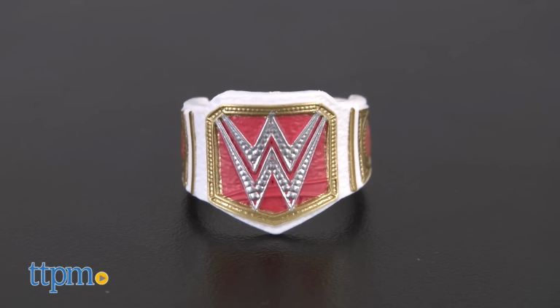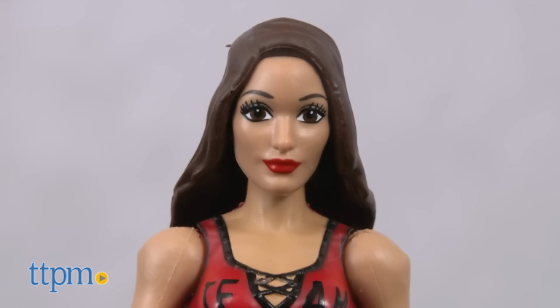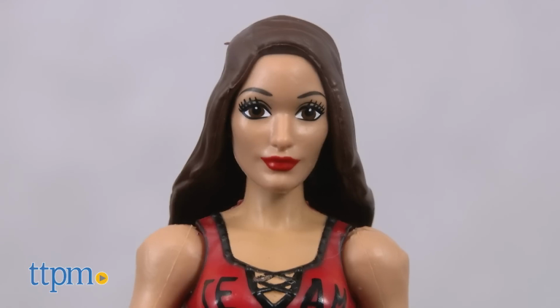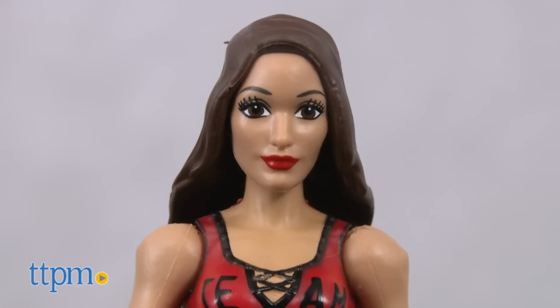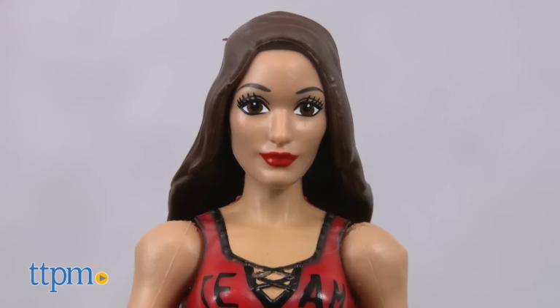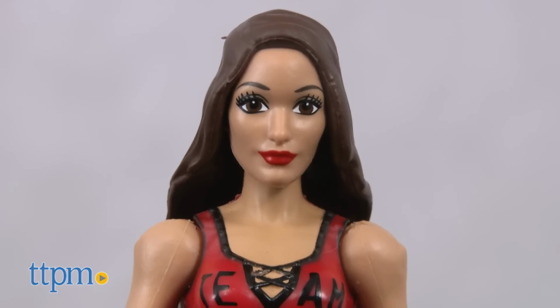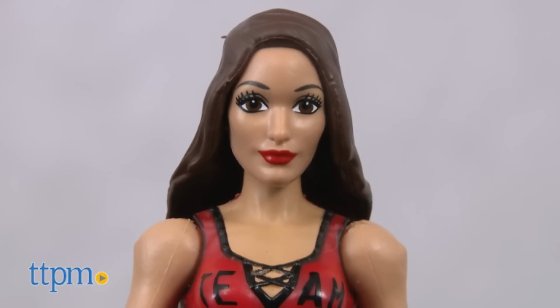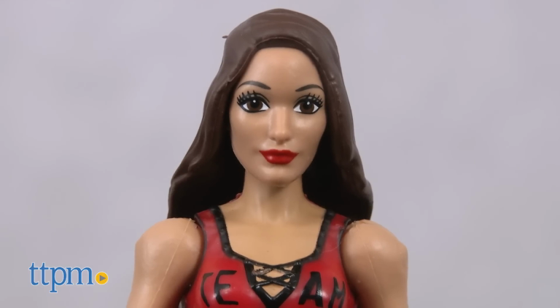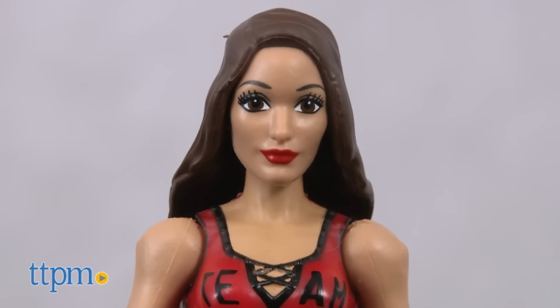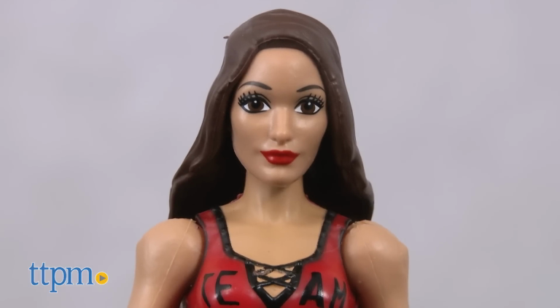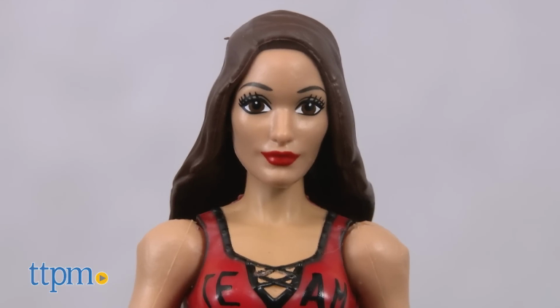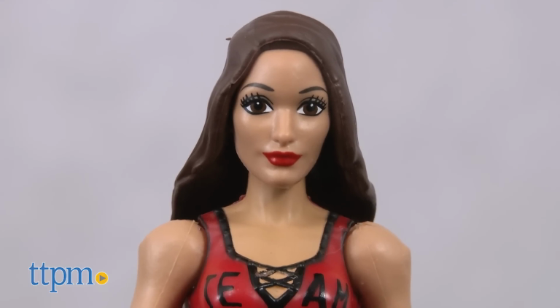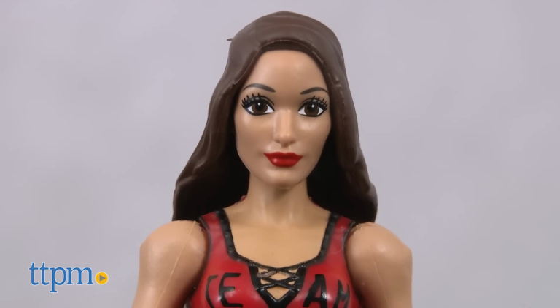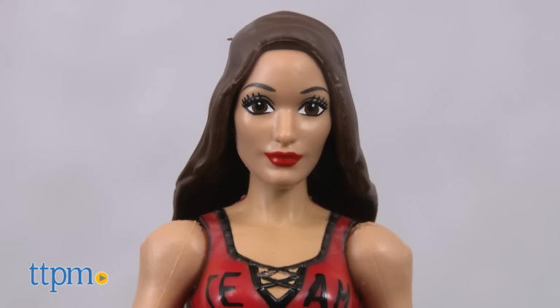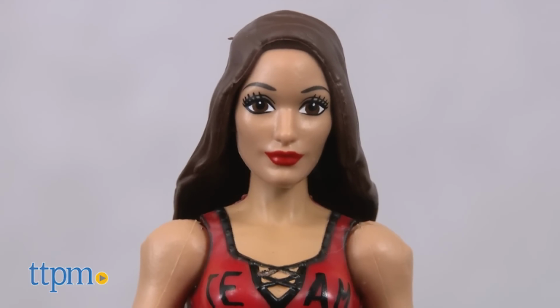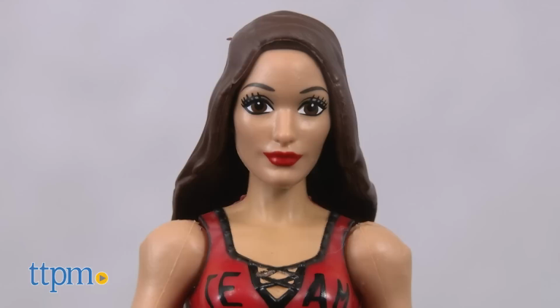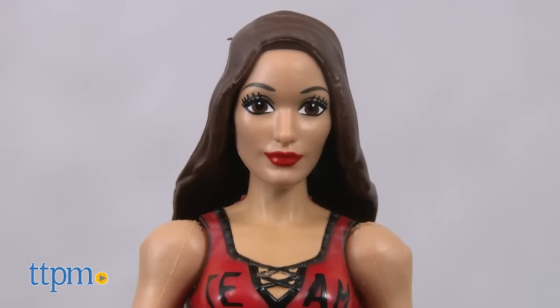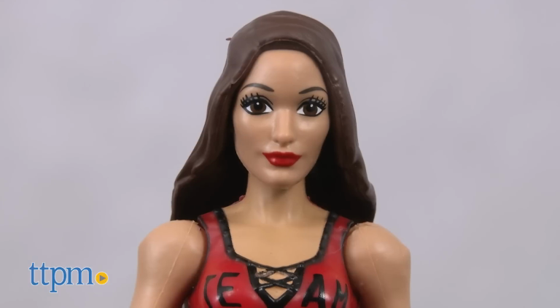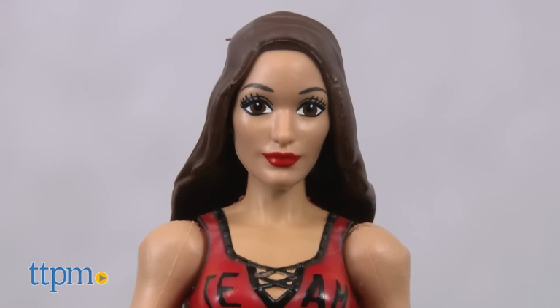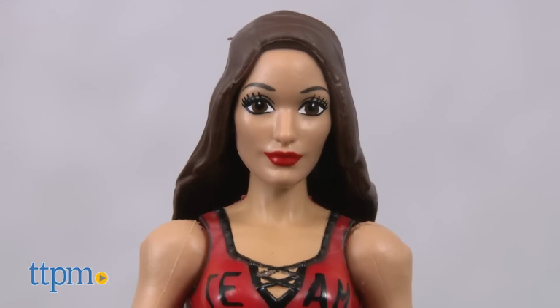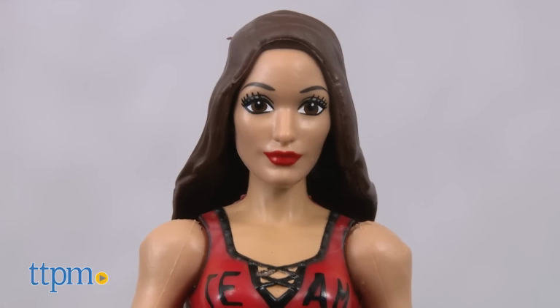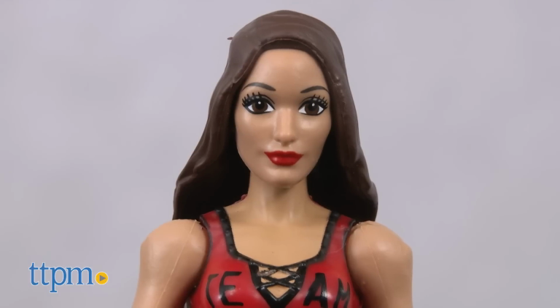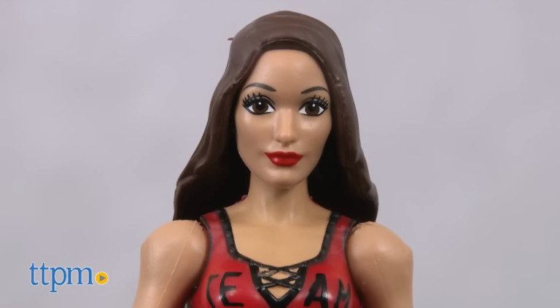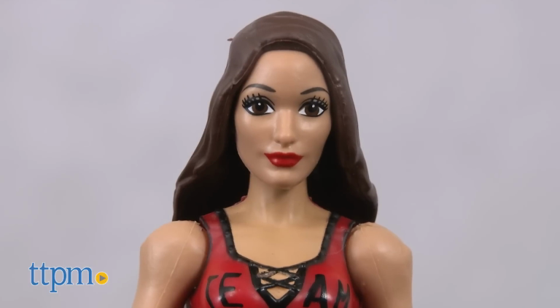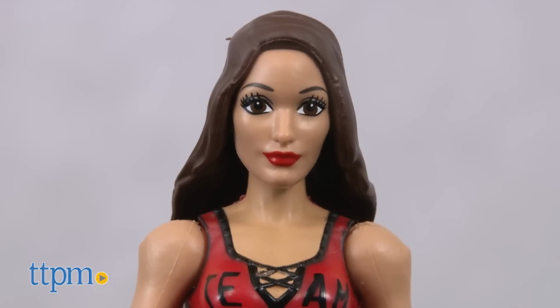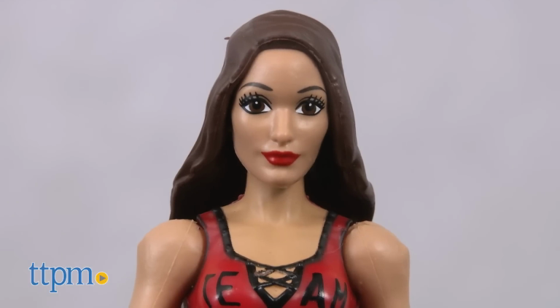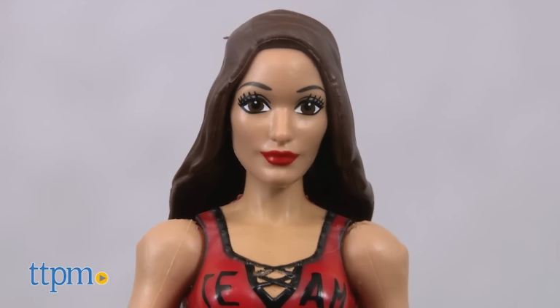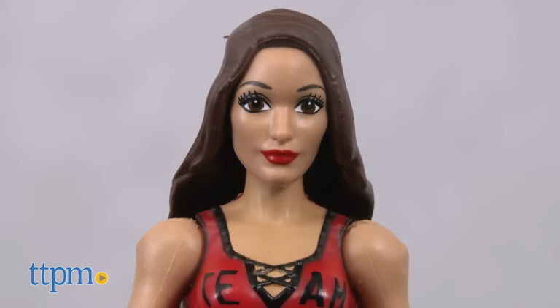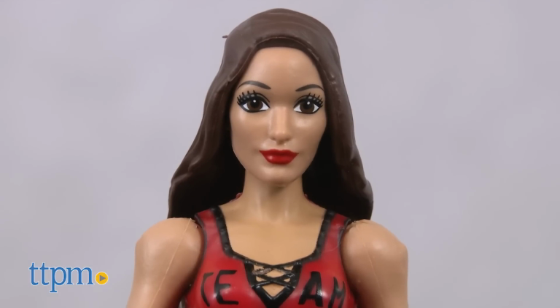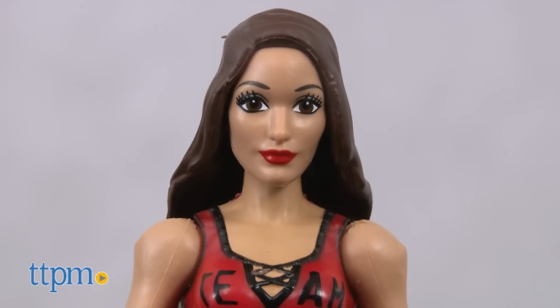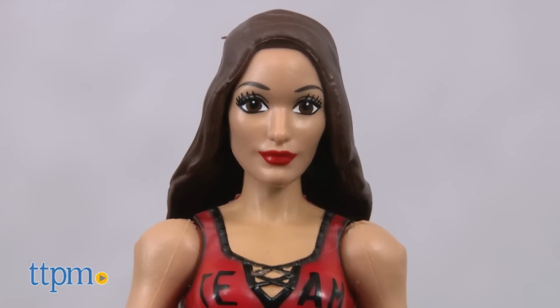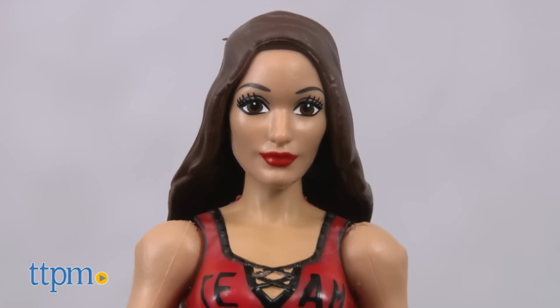If girls are specifically a fan of Nikki, they'll like how much this action figure doll really does look like her.